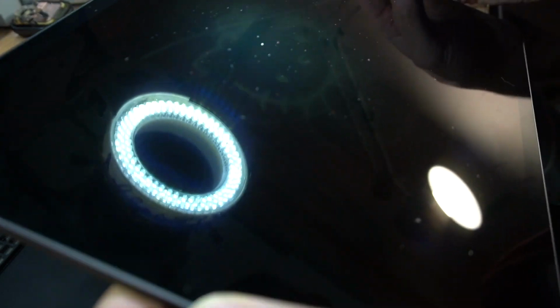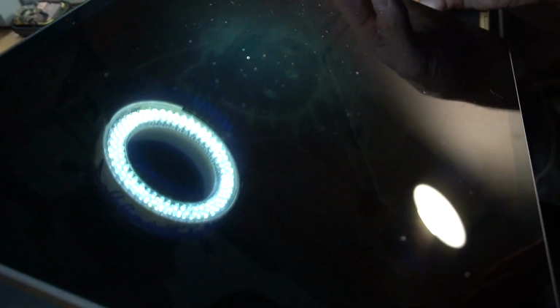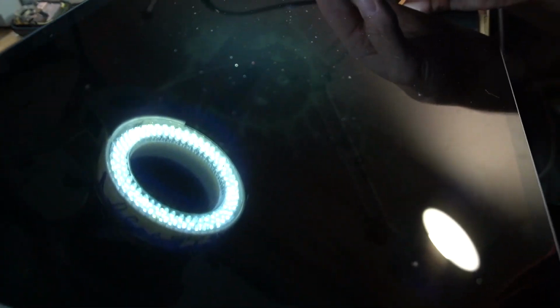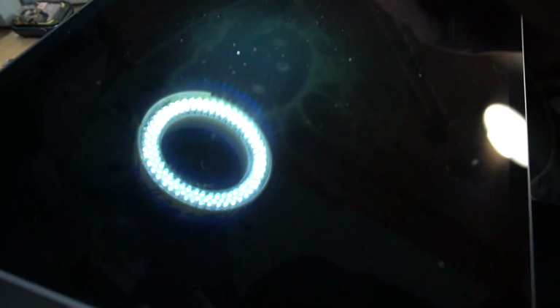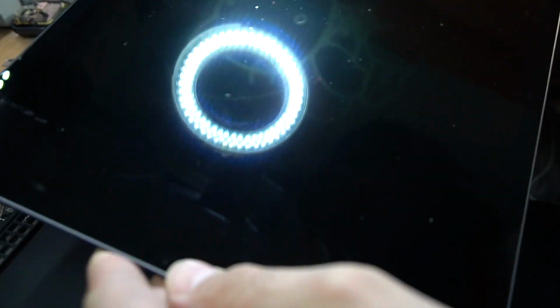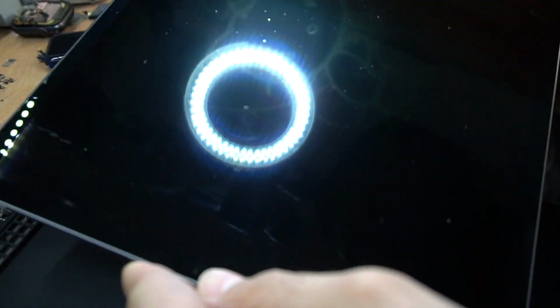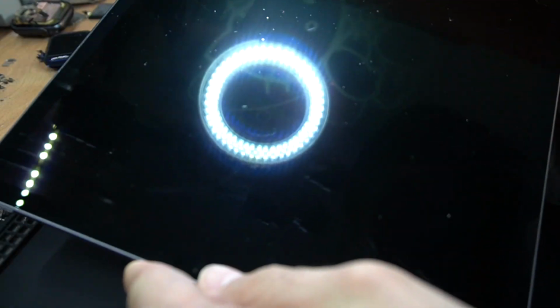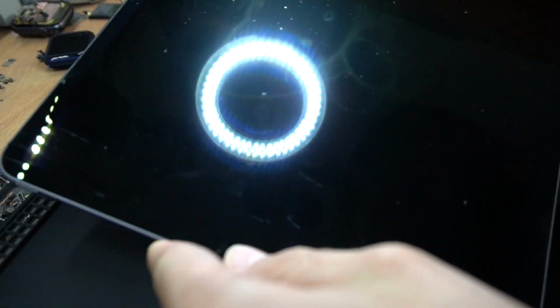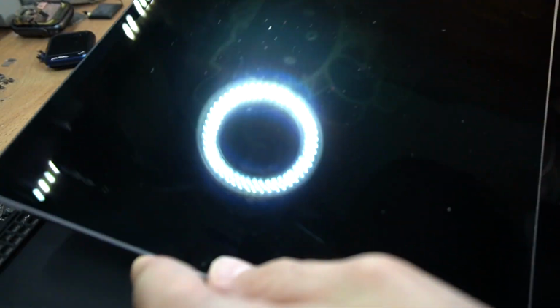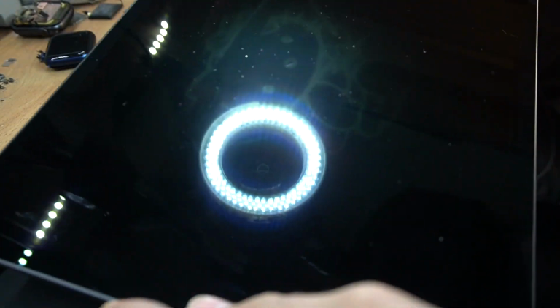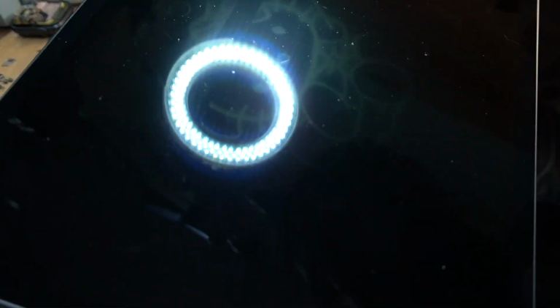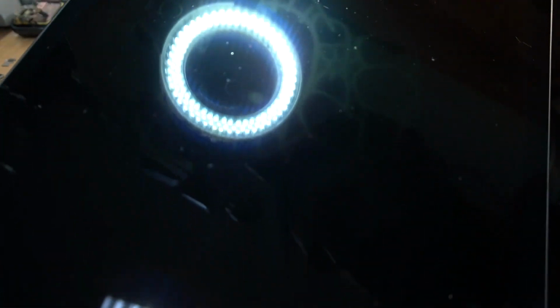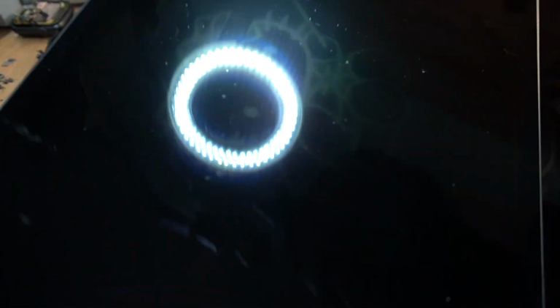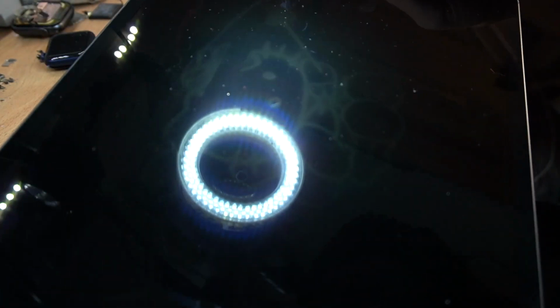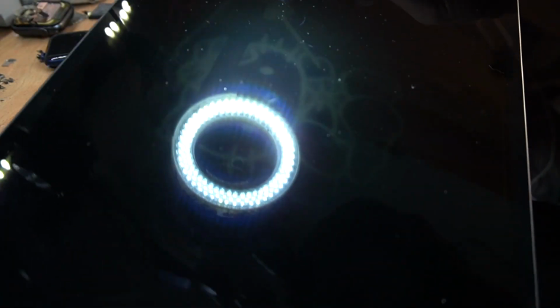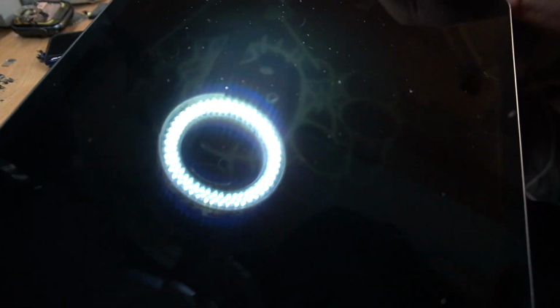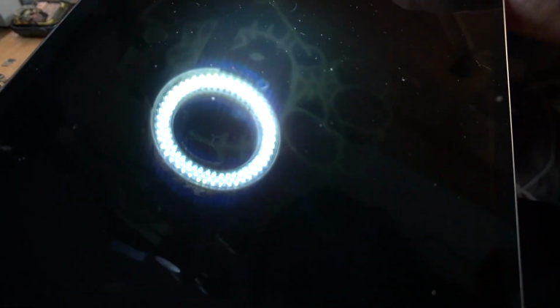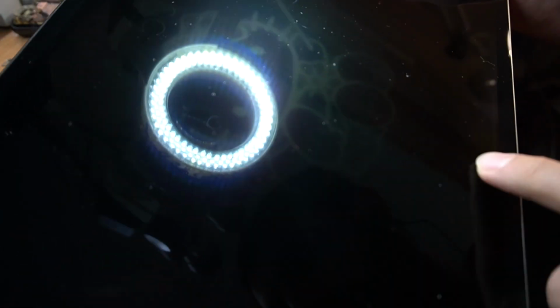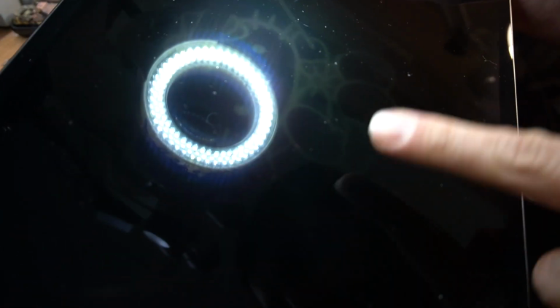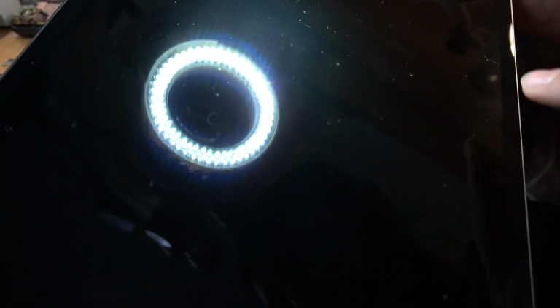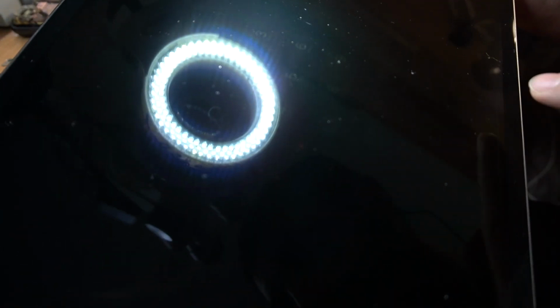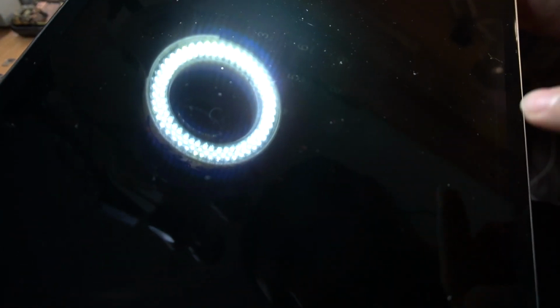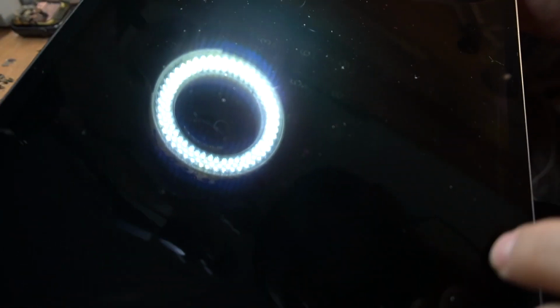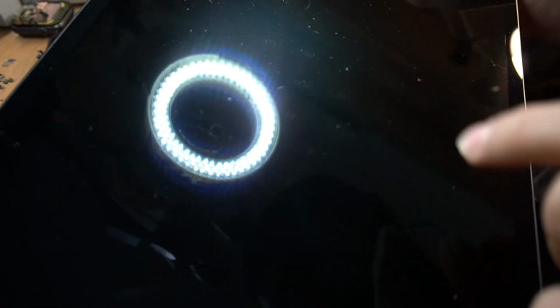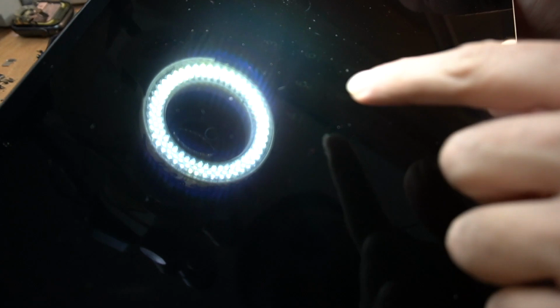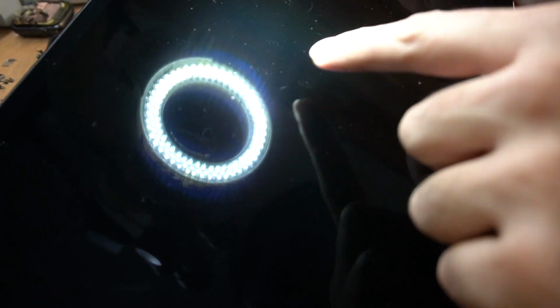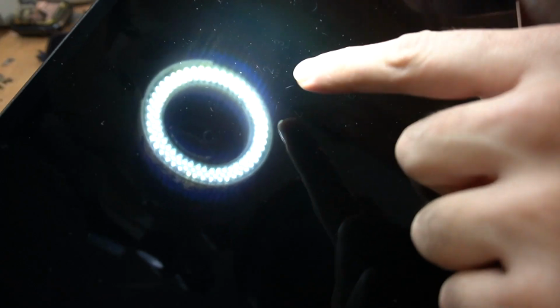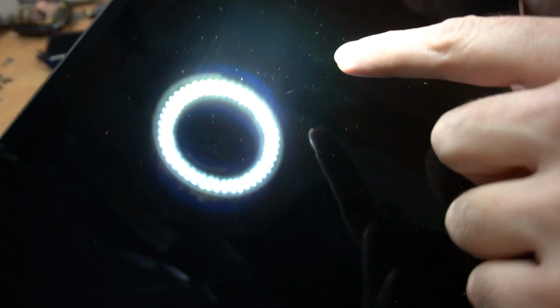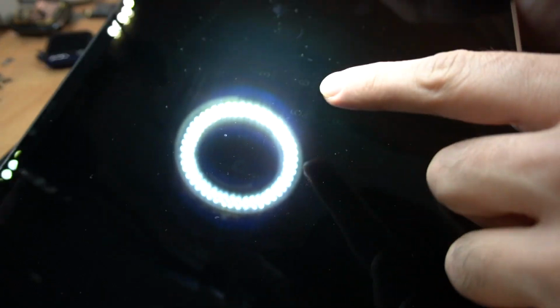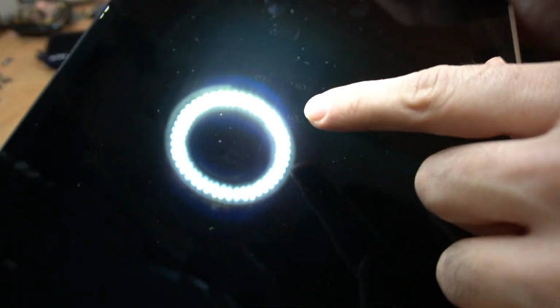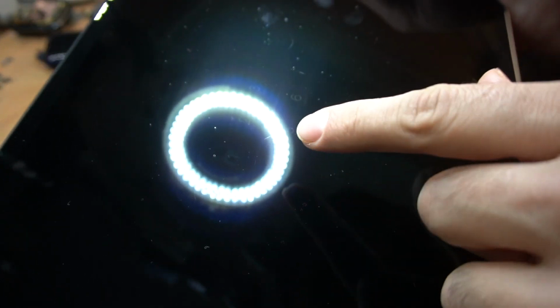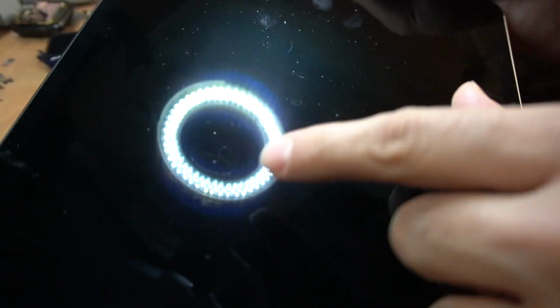As you can see, there is an image and the touchscreen is working. So now we can open the device to repair it.